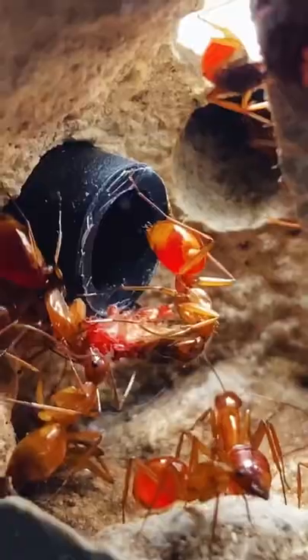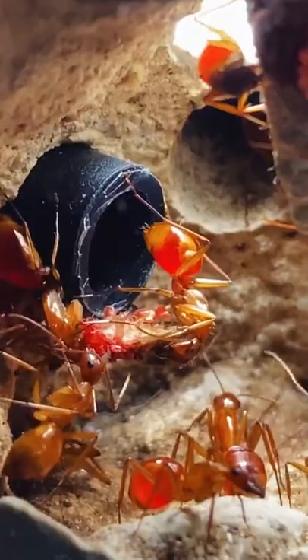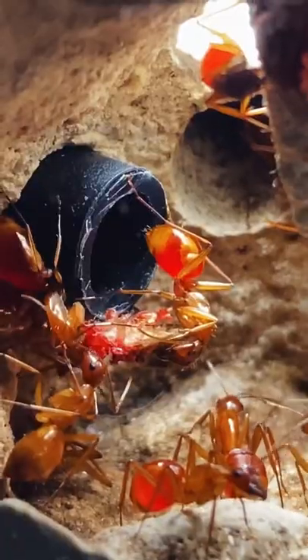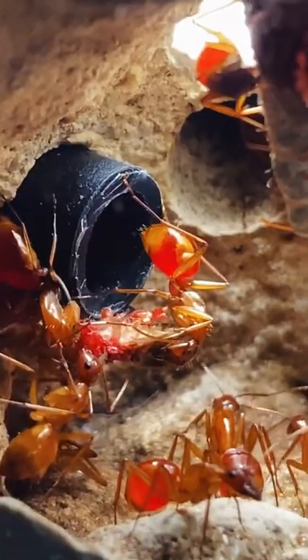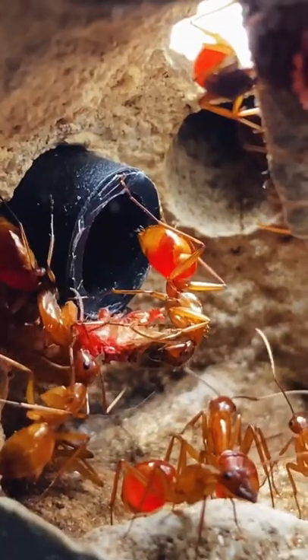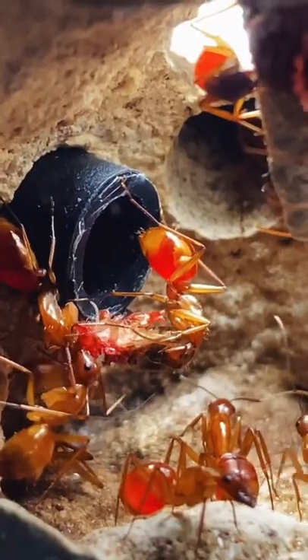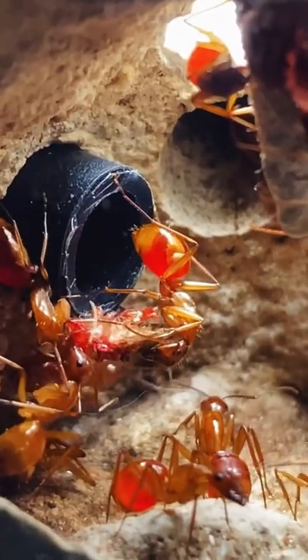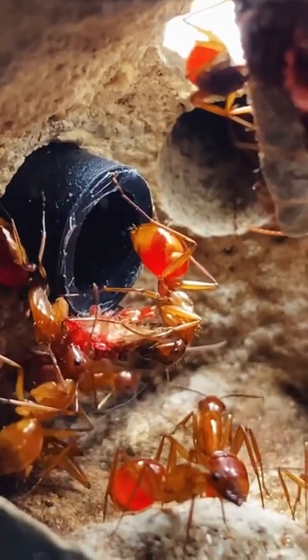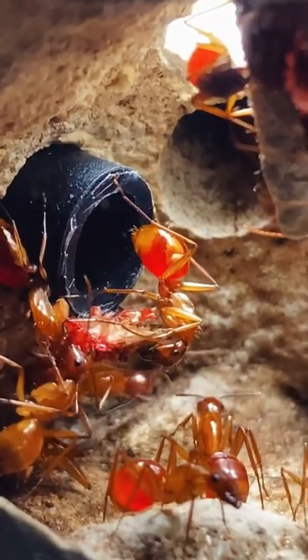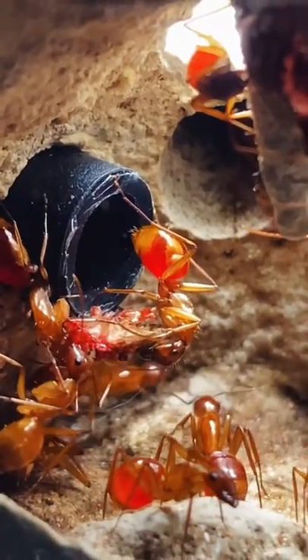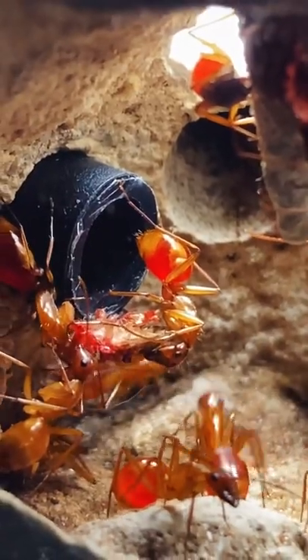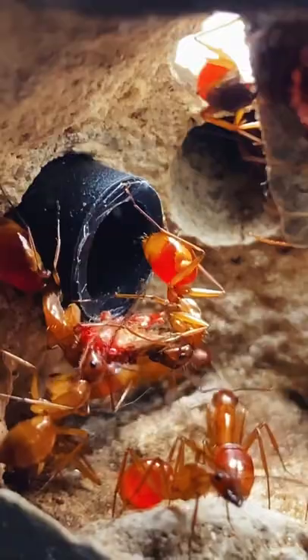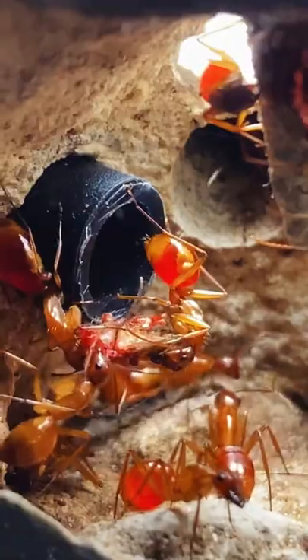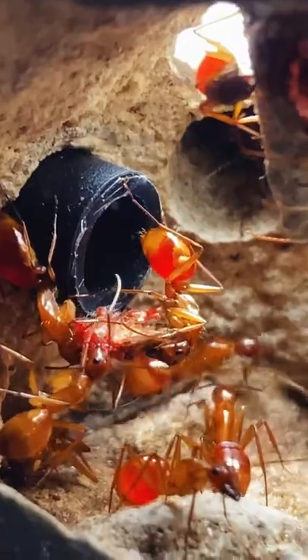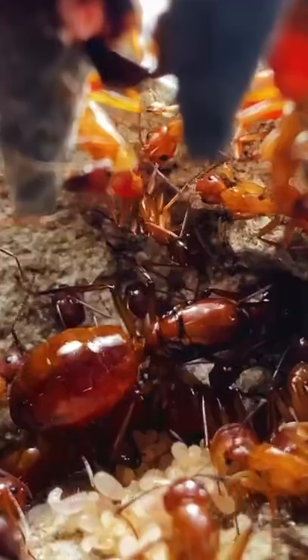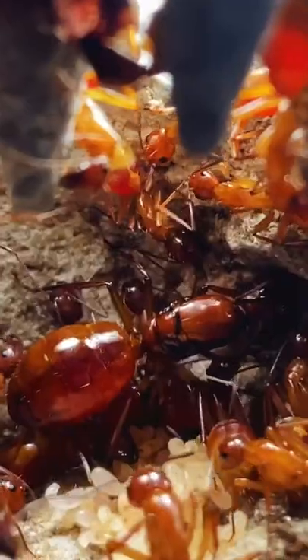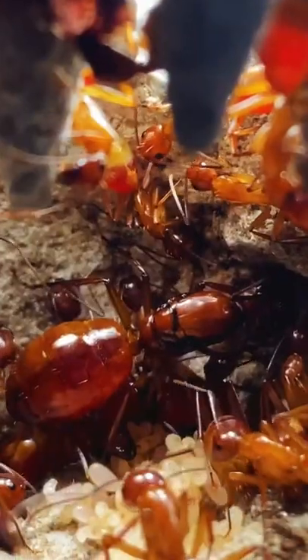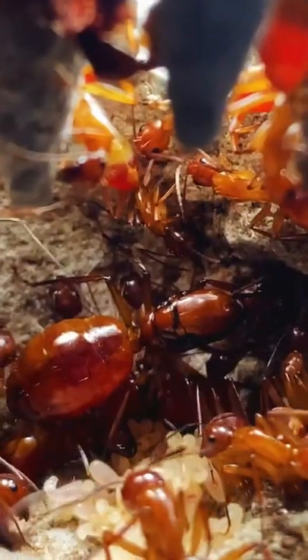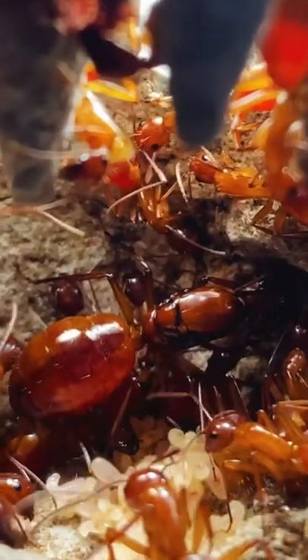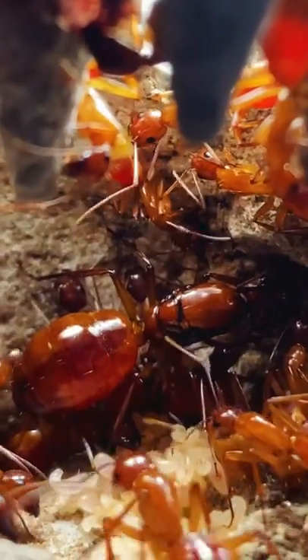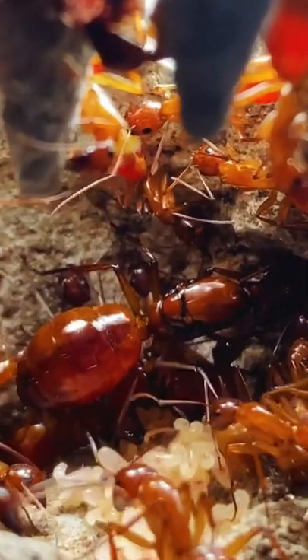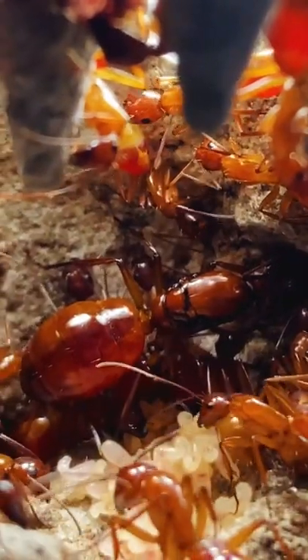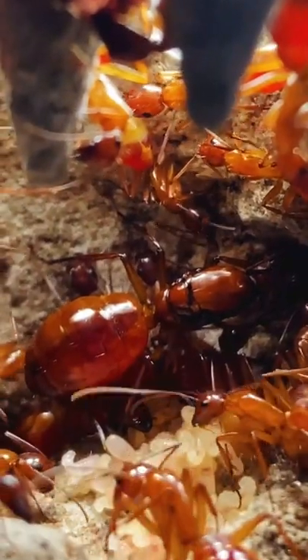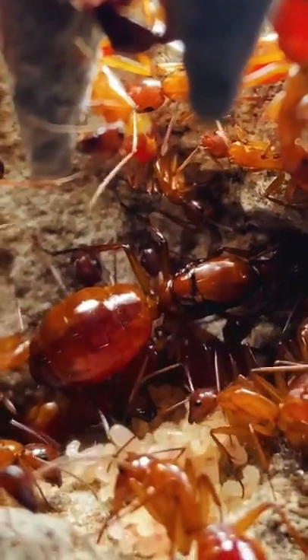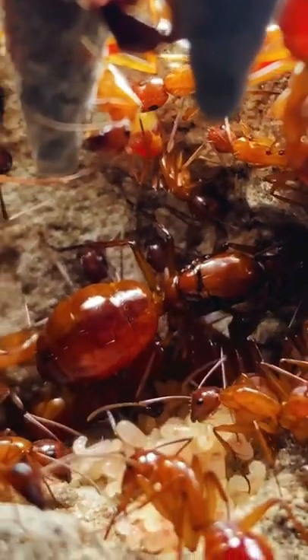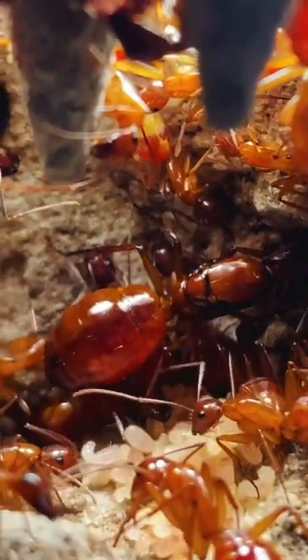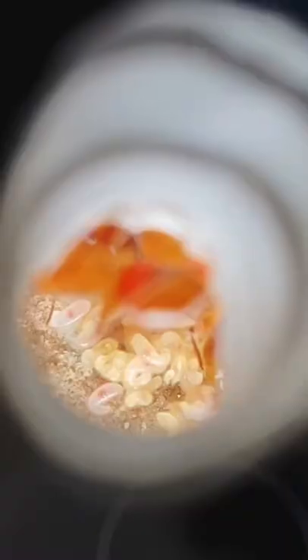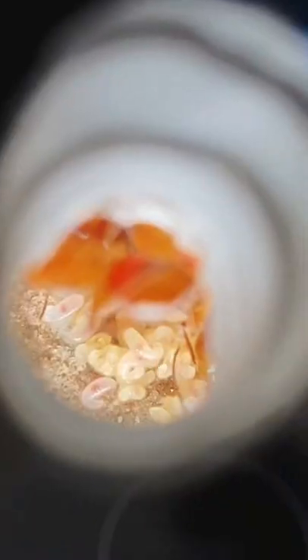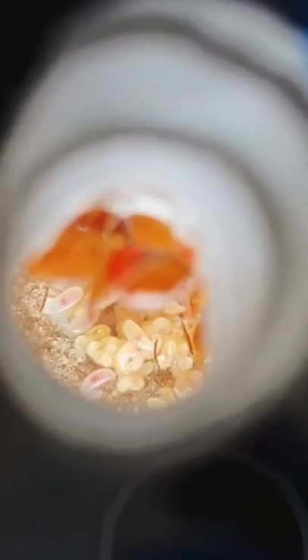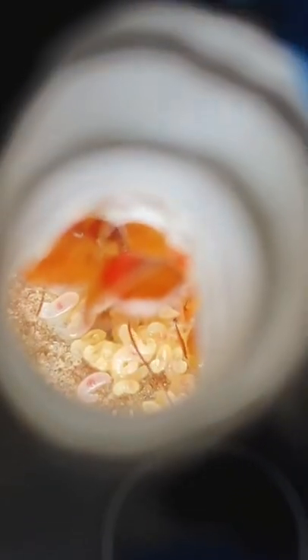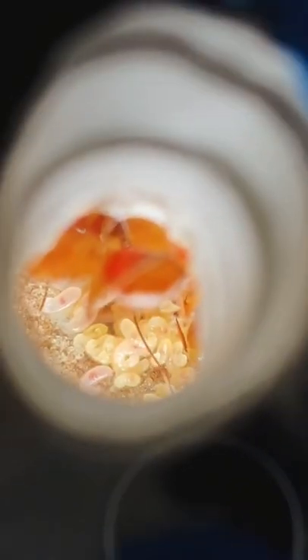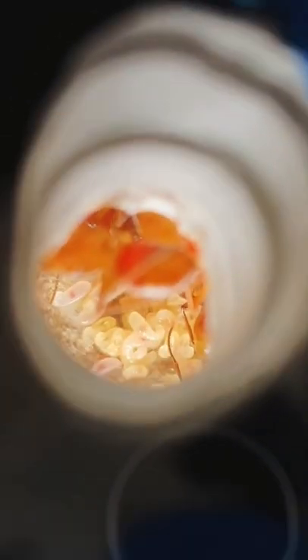I gave this colony a roach, and they responded pretty quickly. They're probably going to feed it to all of the baby ants that are hiding underneath the queen.